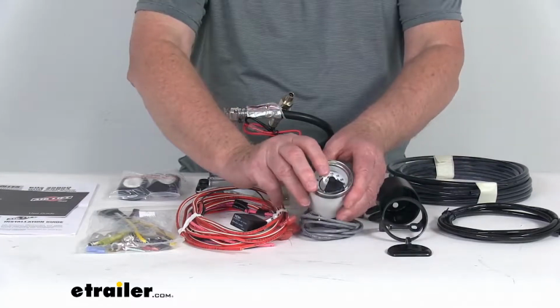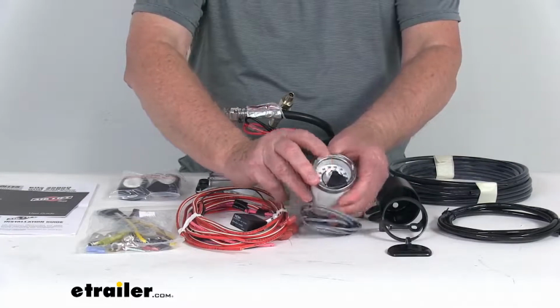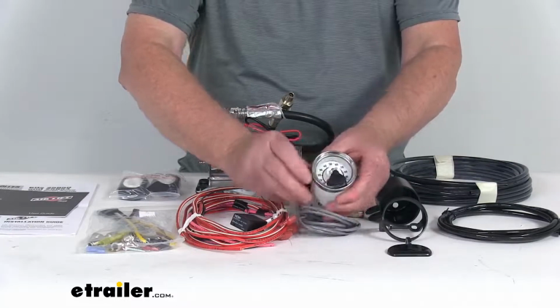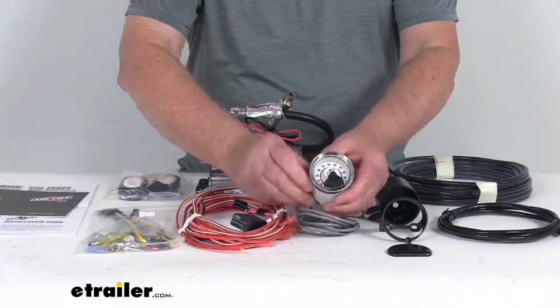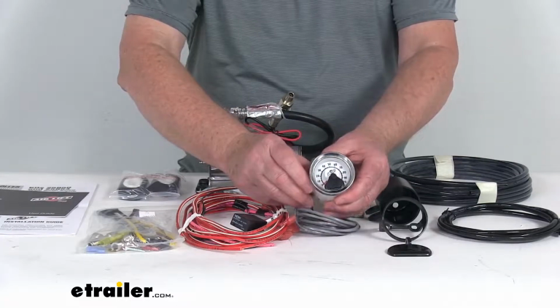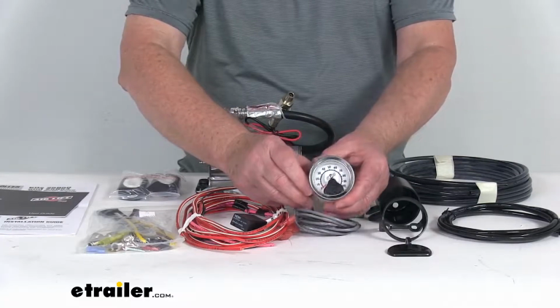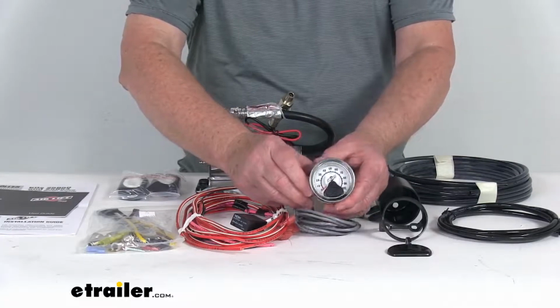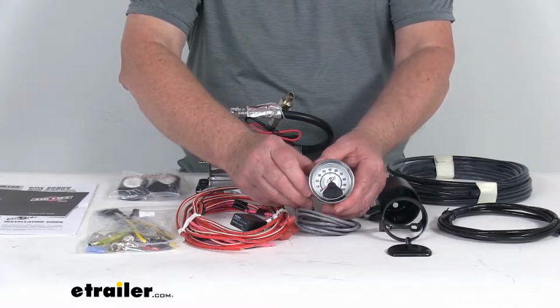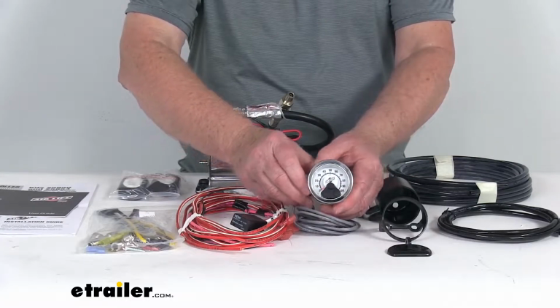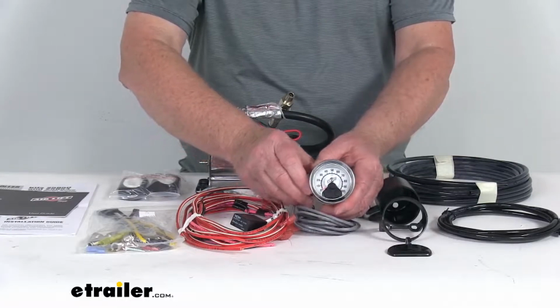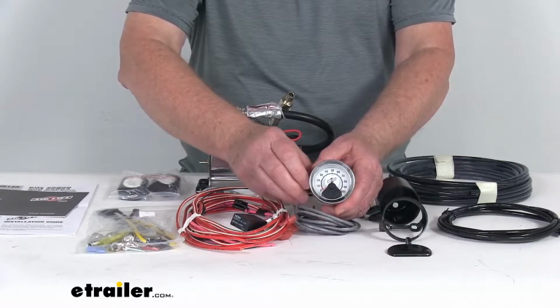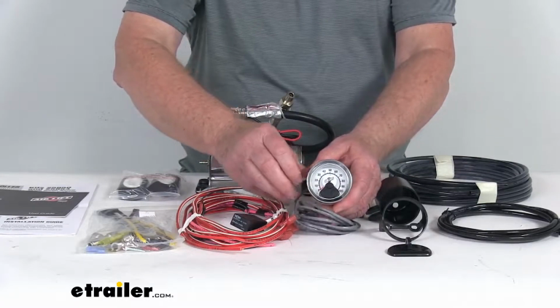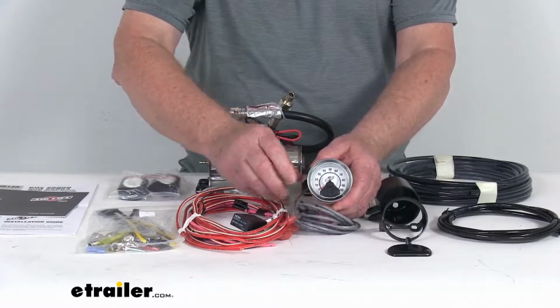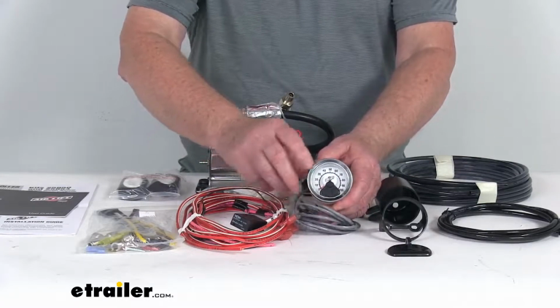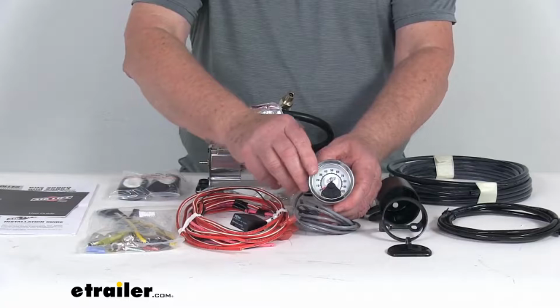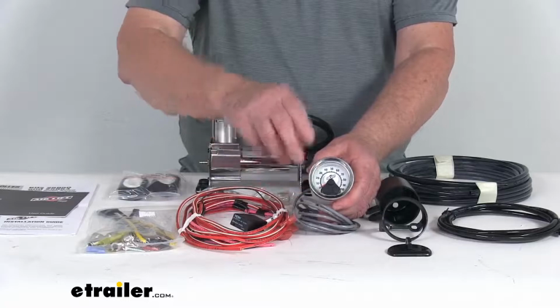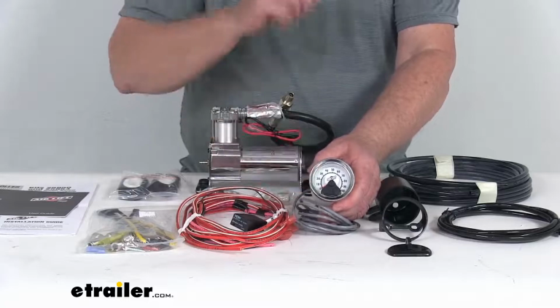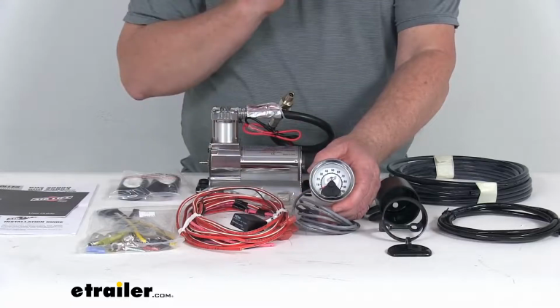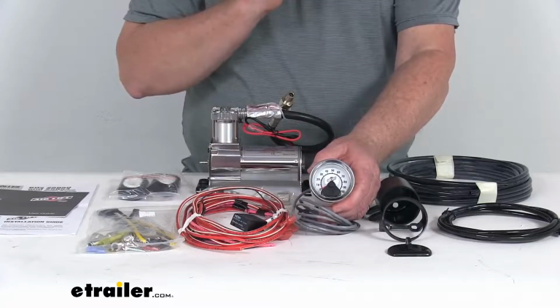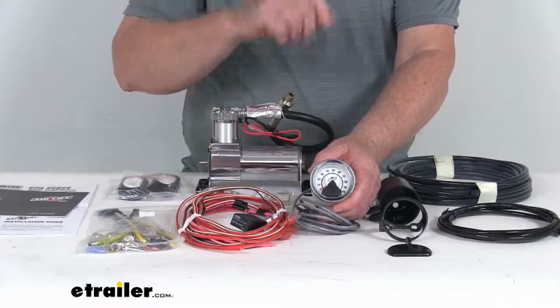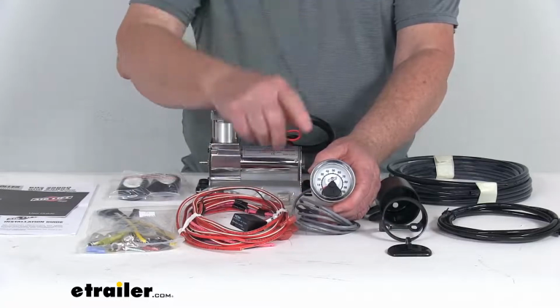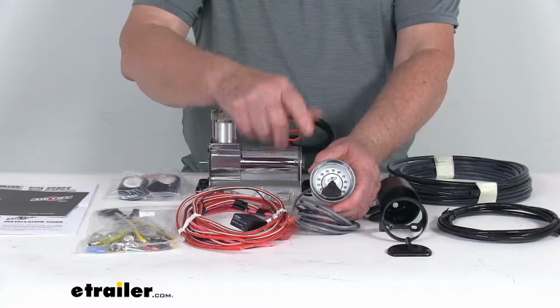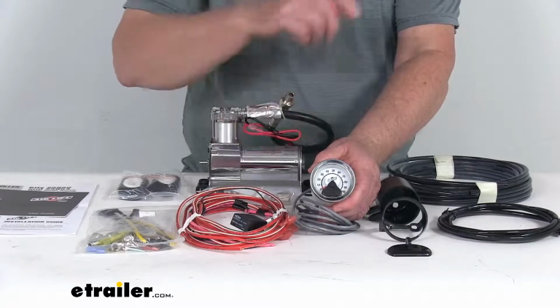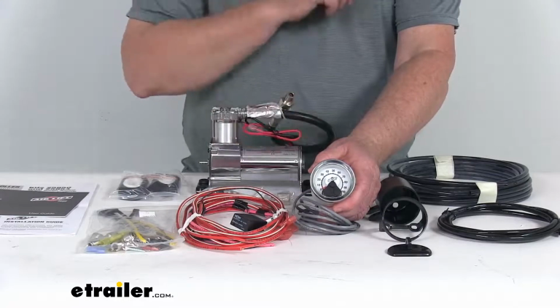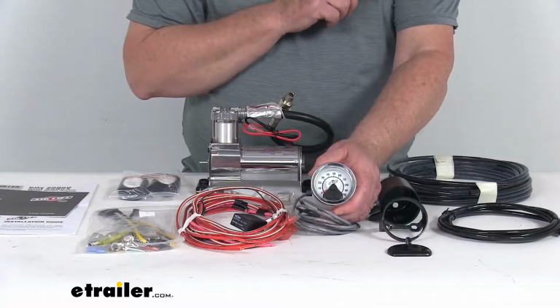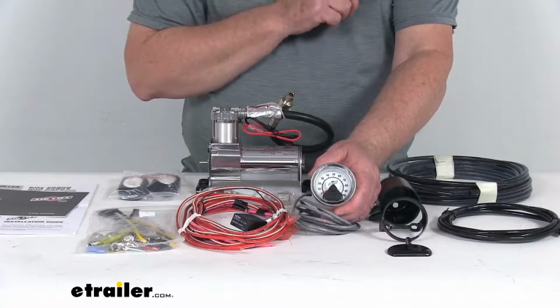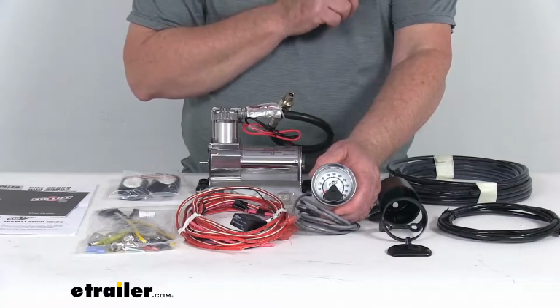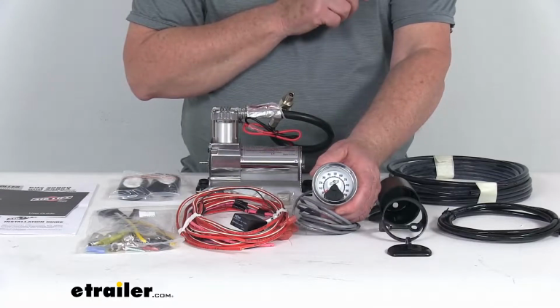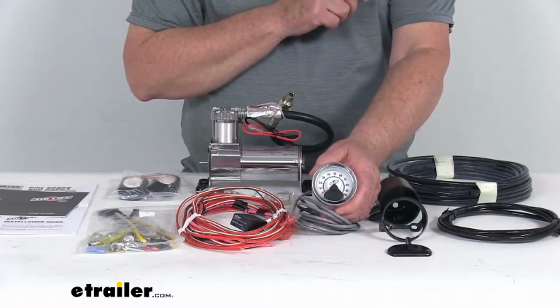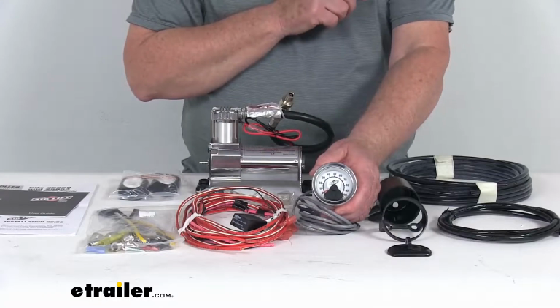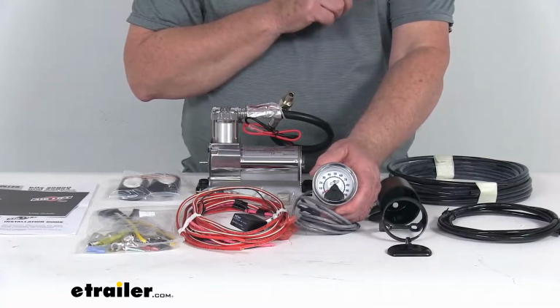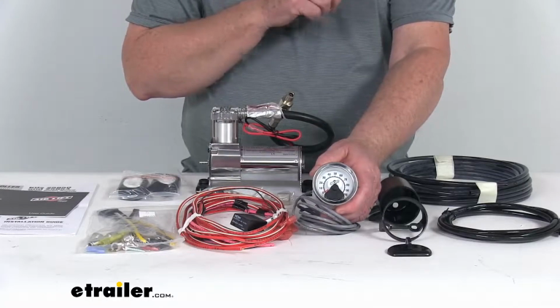The gauge itself right here is a compact single gauge that you put in your cab. This will let you monitor and adjust one pair of air springs.